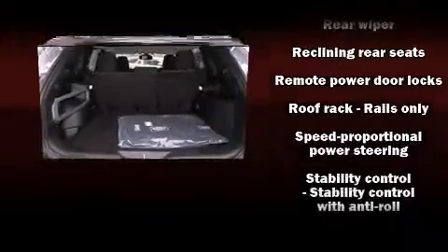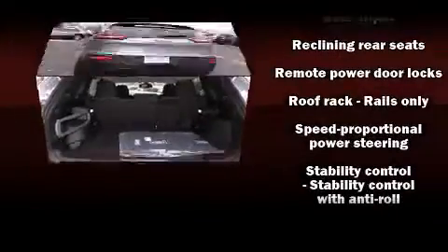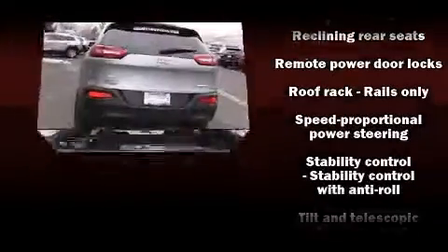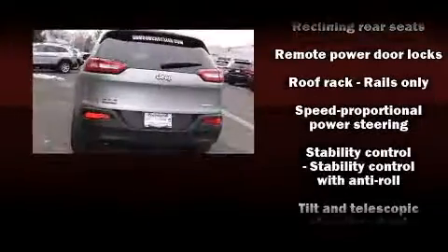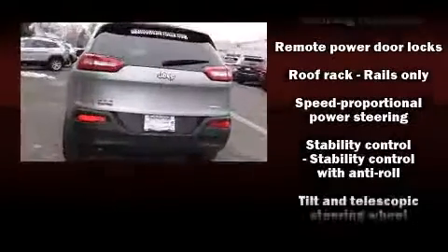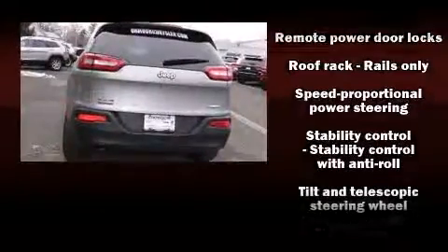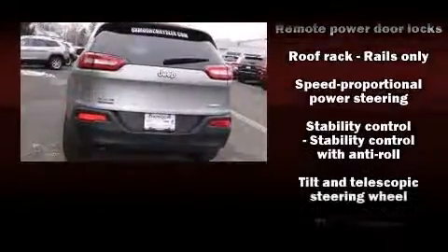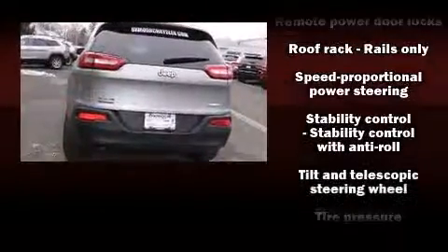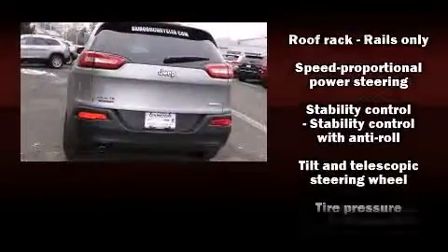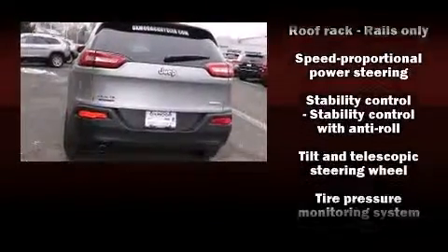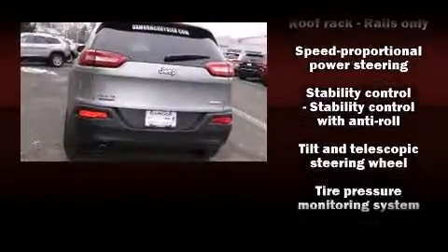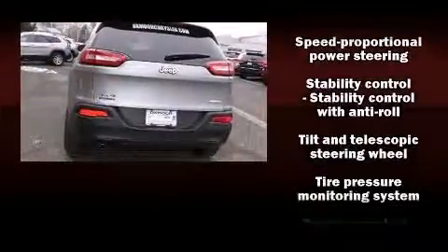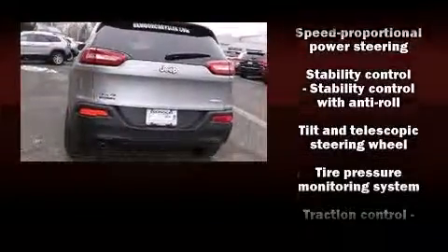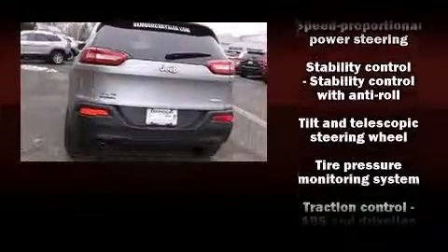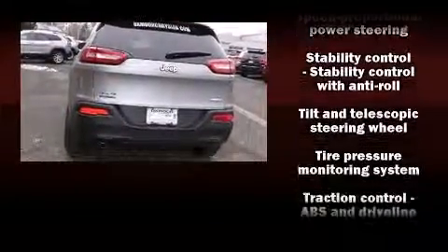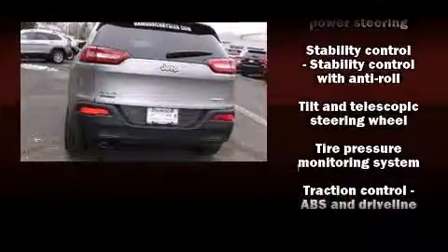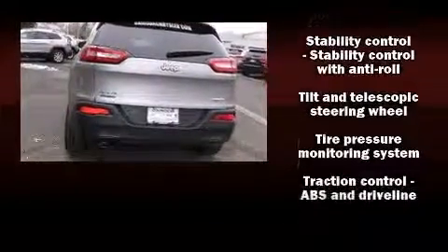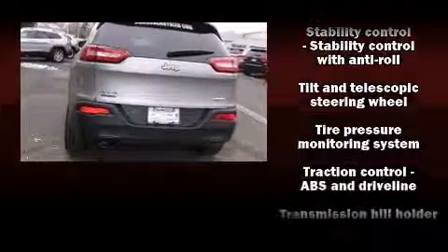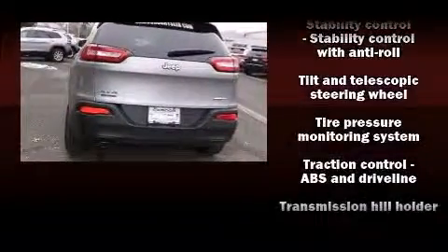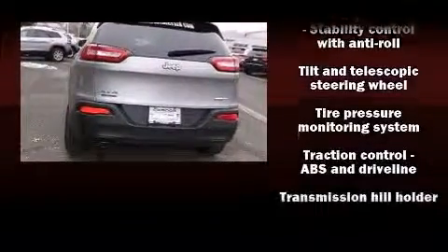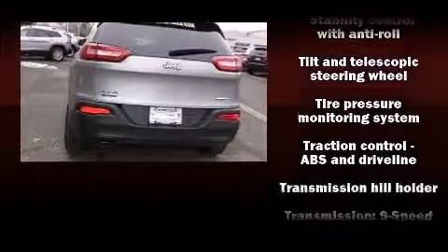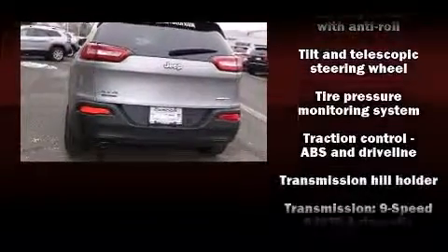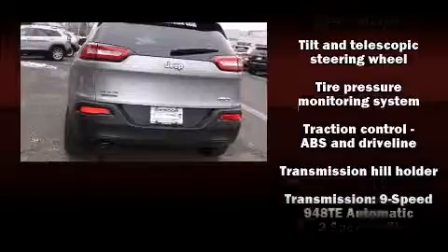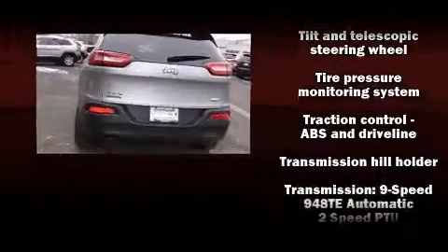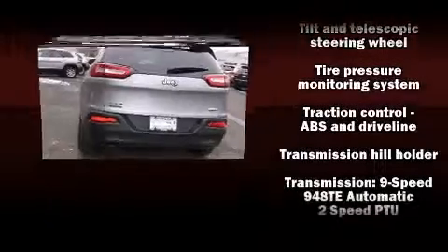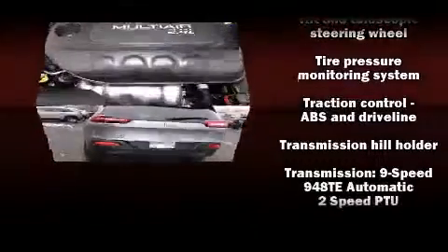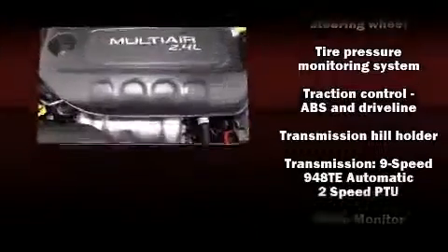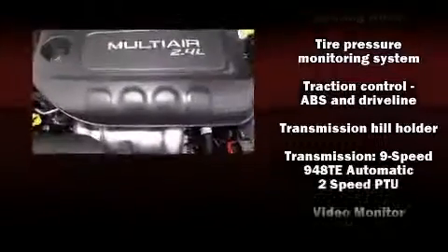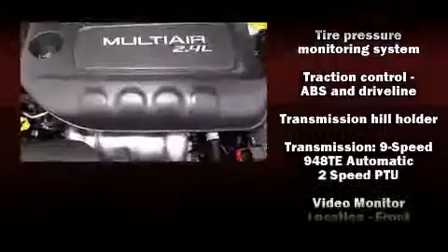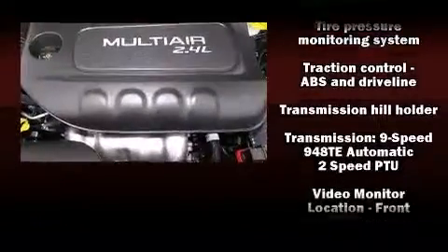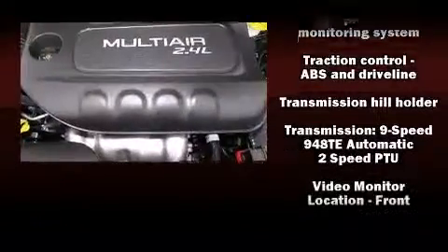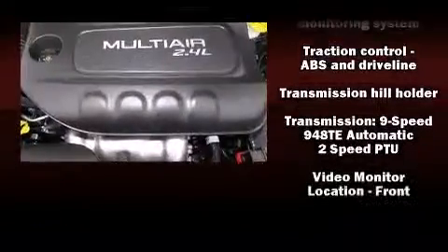Additional safety features include anti-whiplash front head restraints, ignition disabling, and four-wheel disc brakes with ABS.